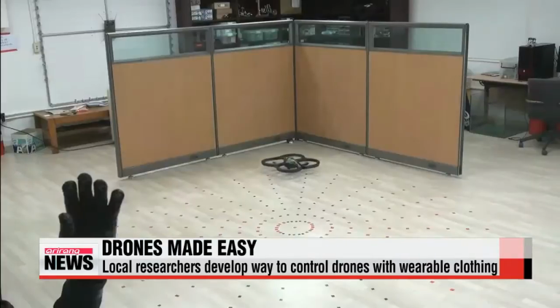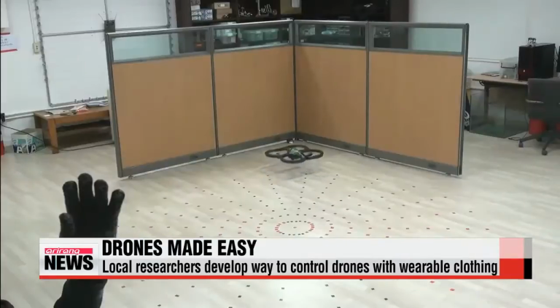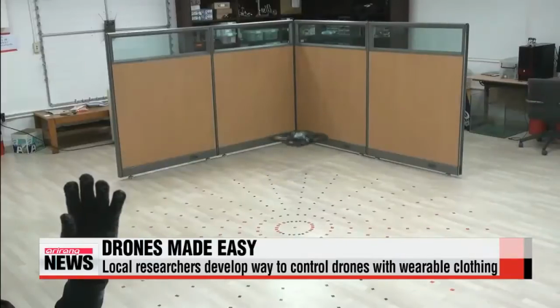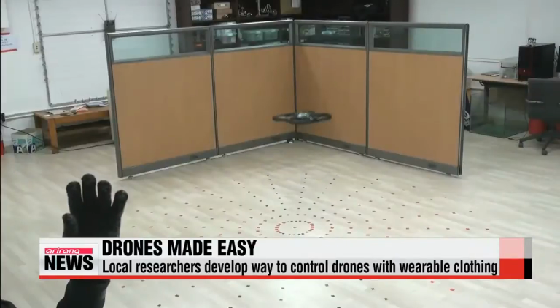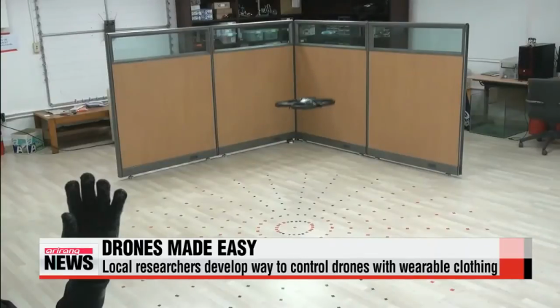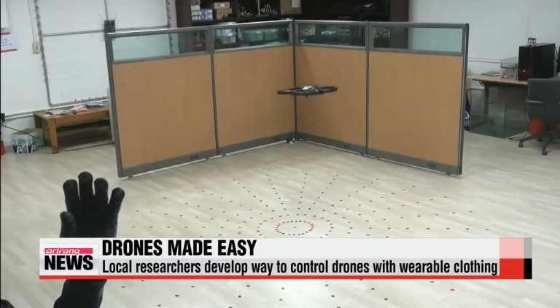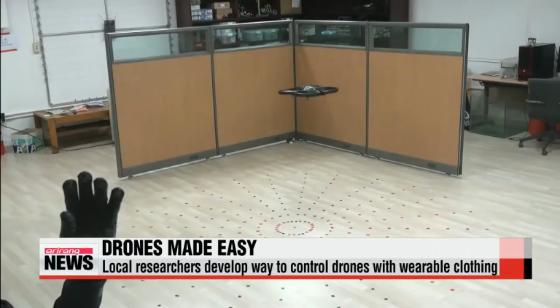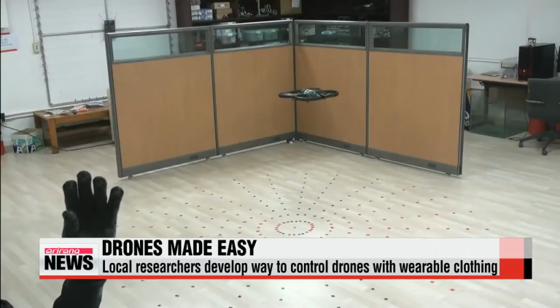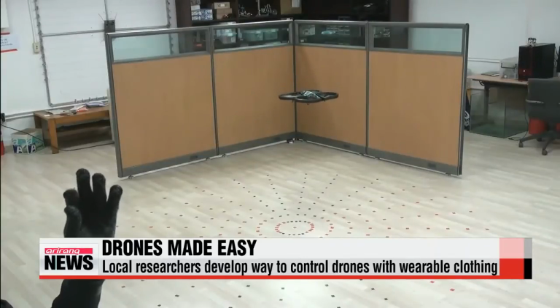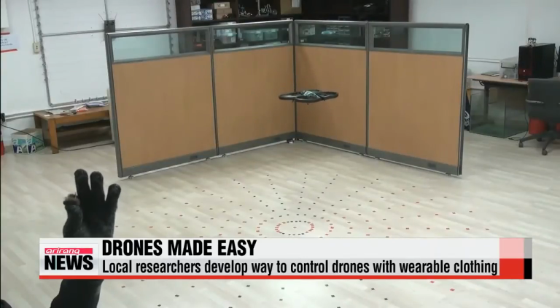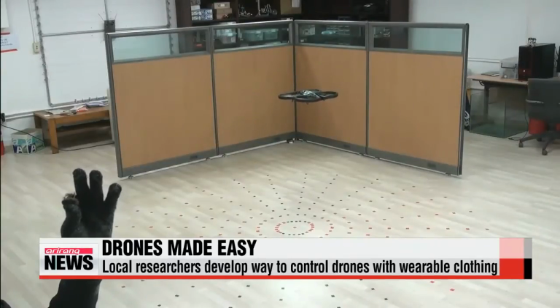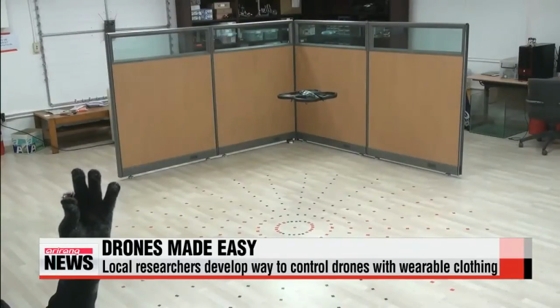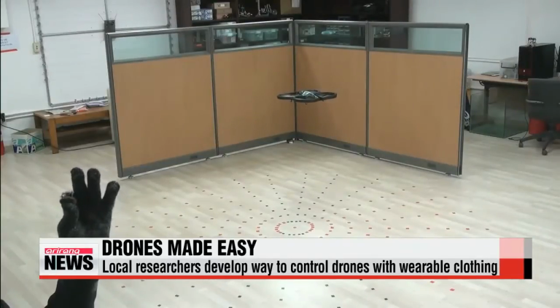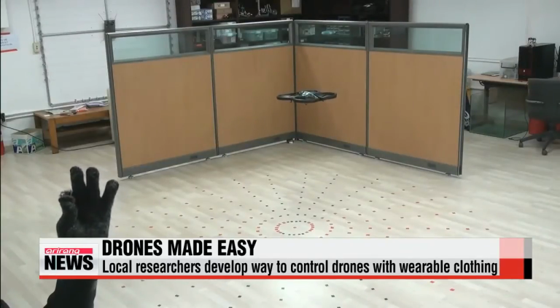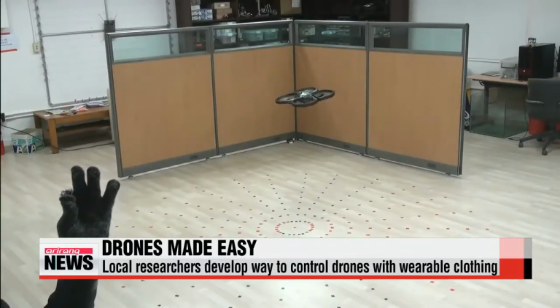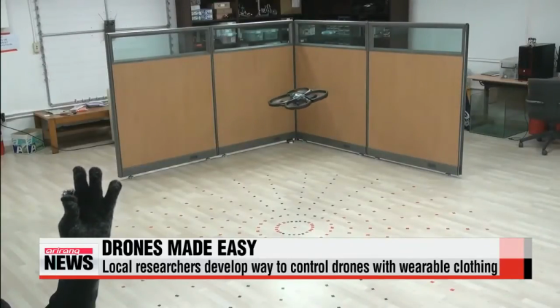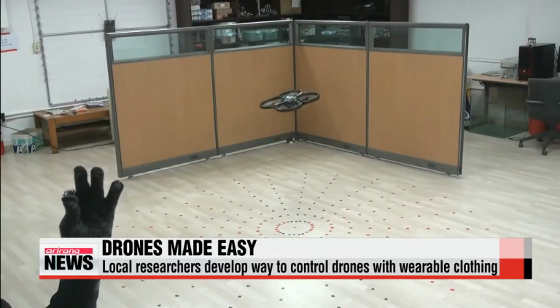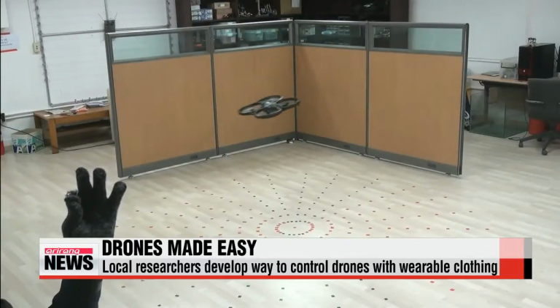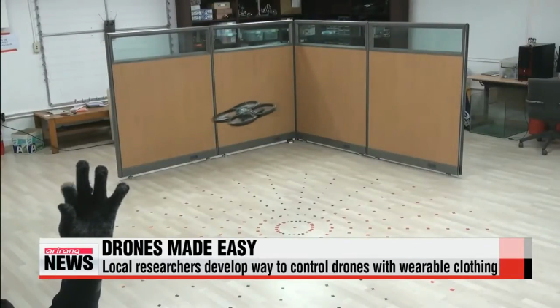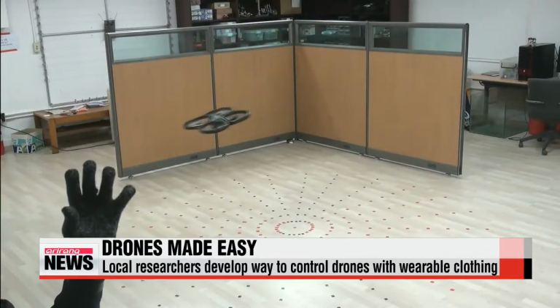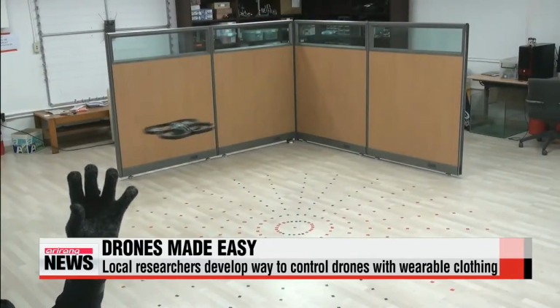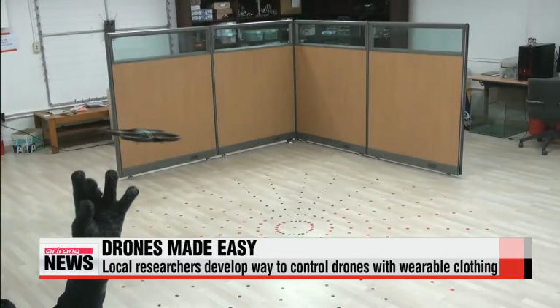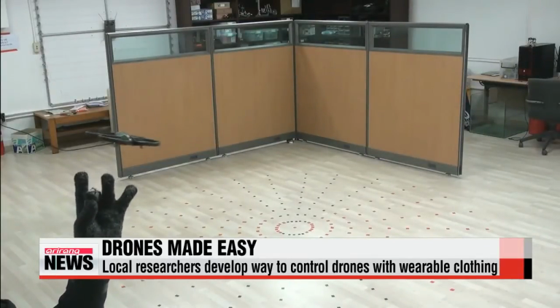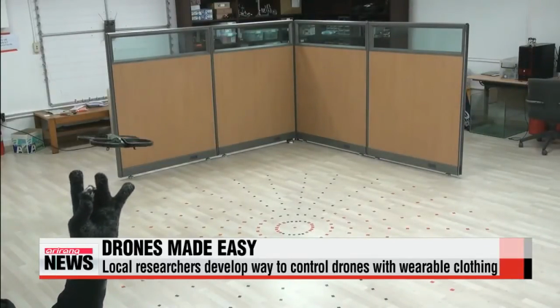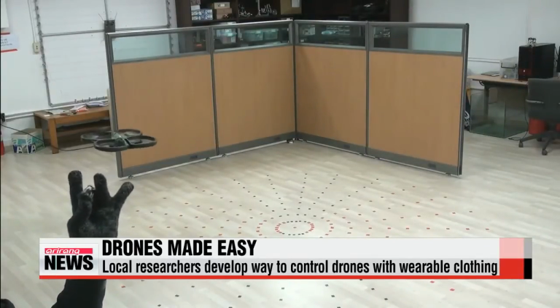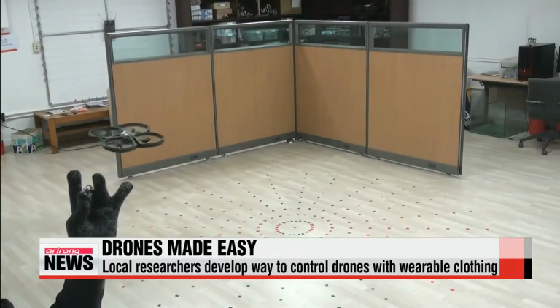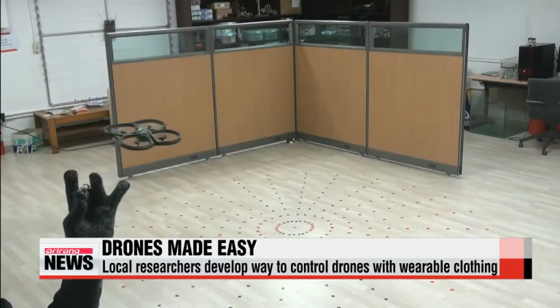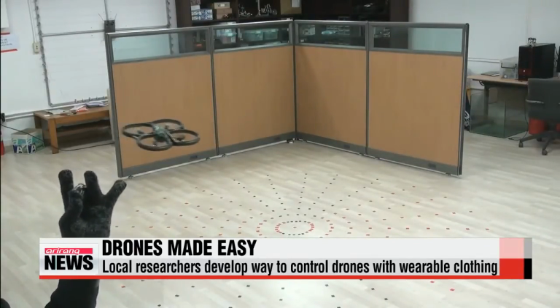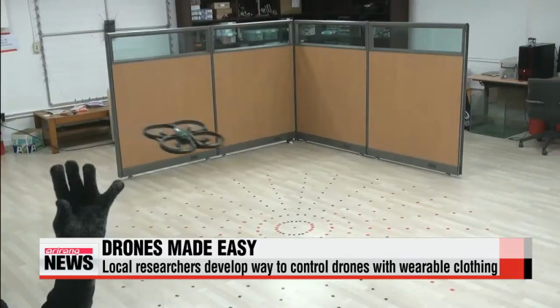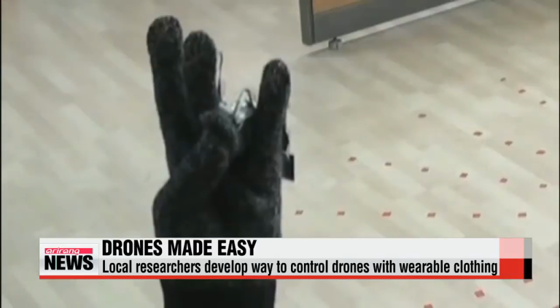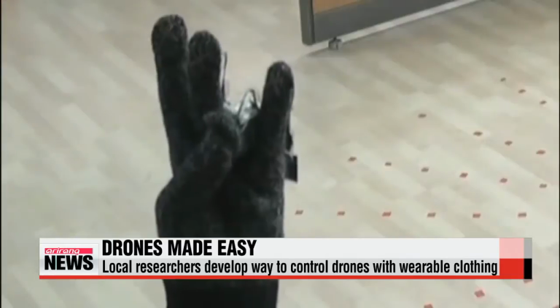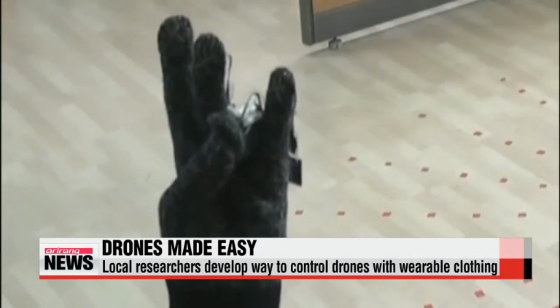And this unmanned aerial drone starts to fly at the command of a man touching his fingers while wearing some special gloves.